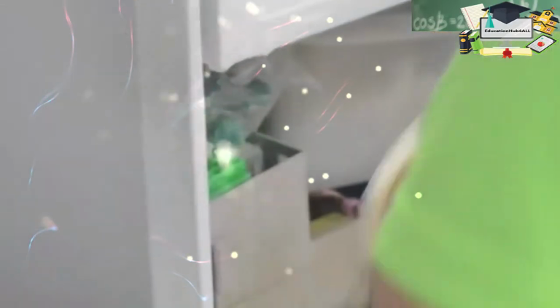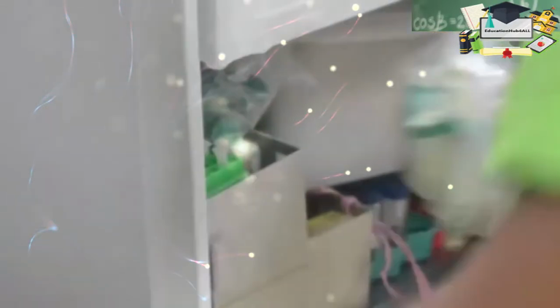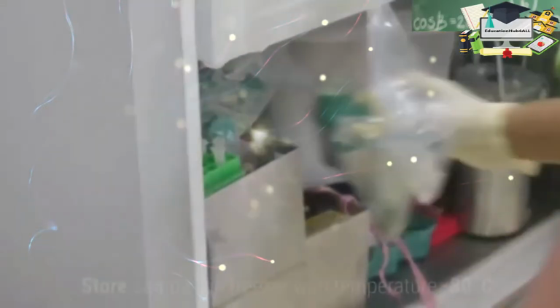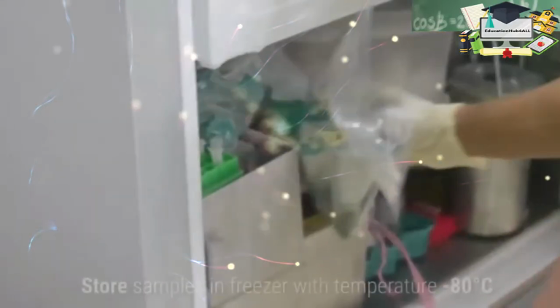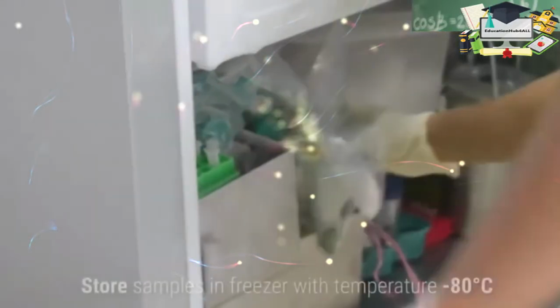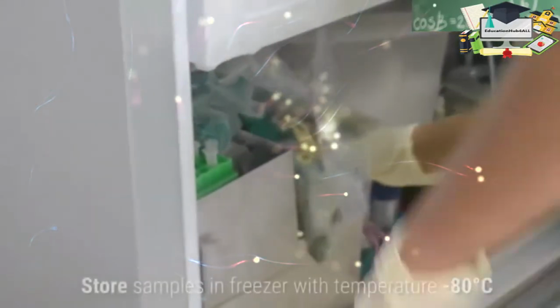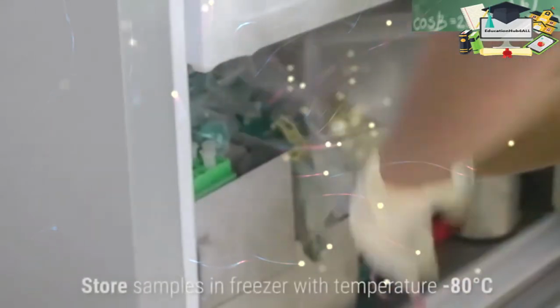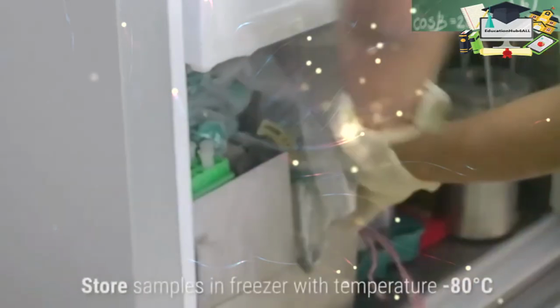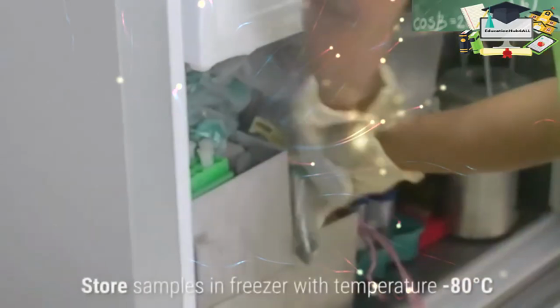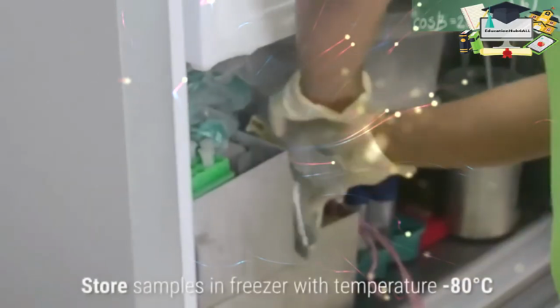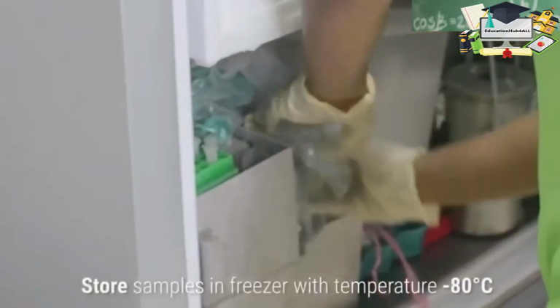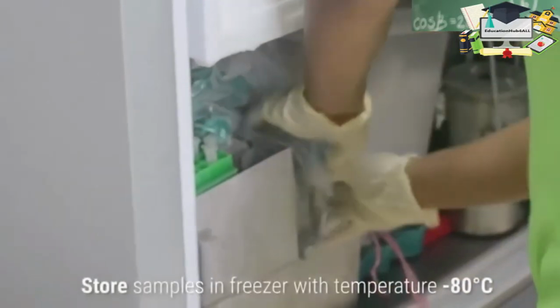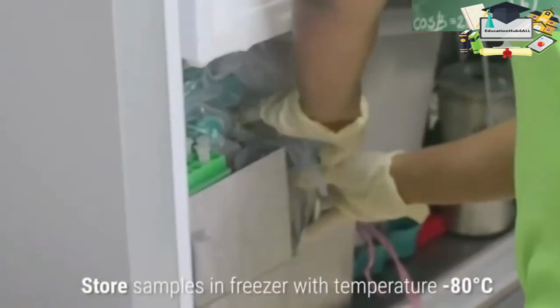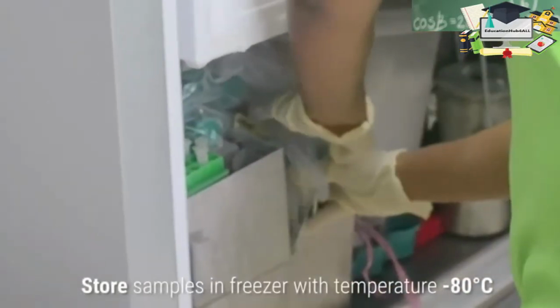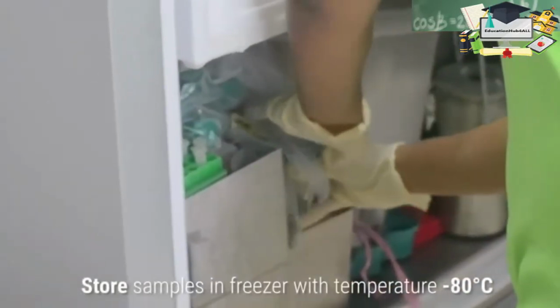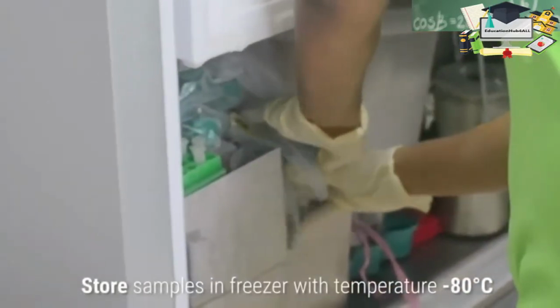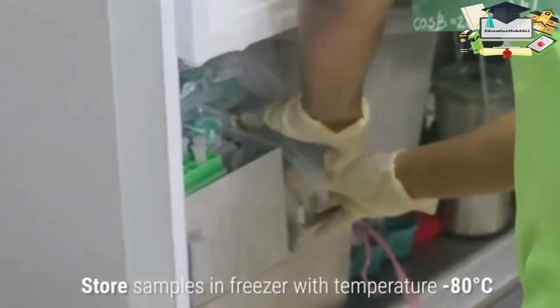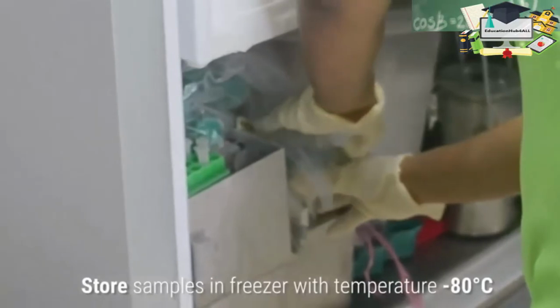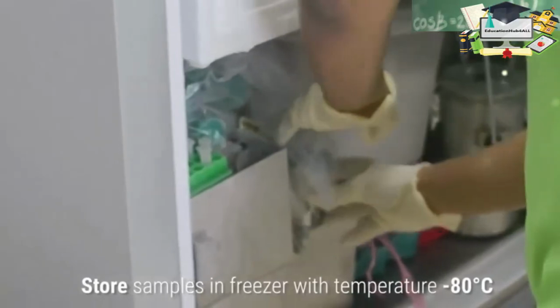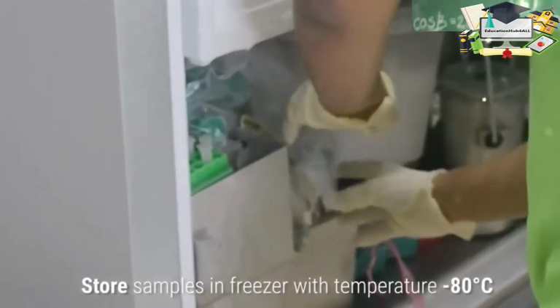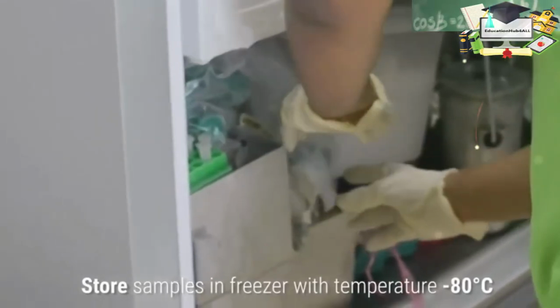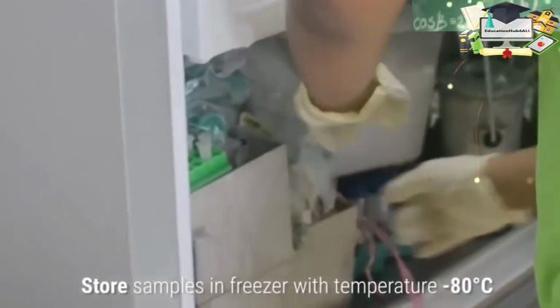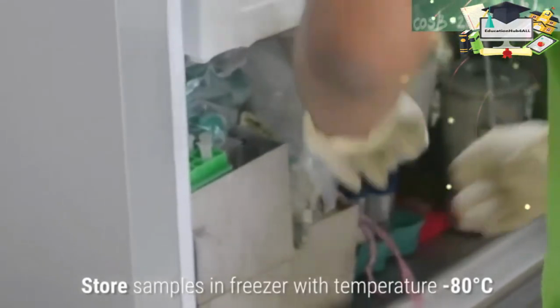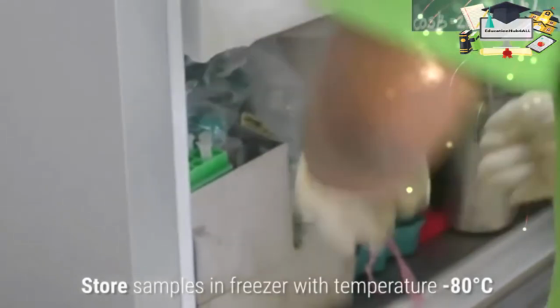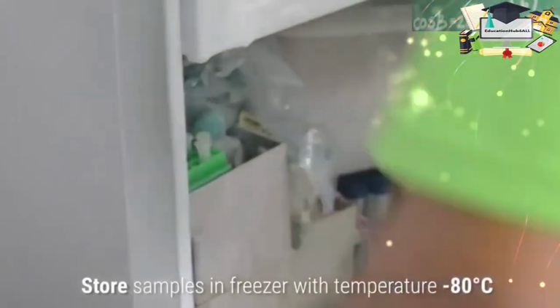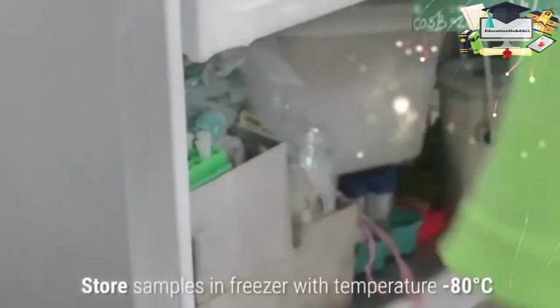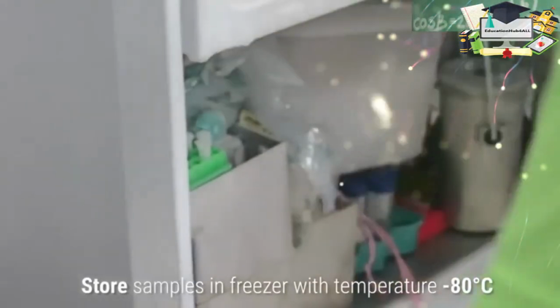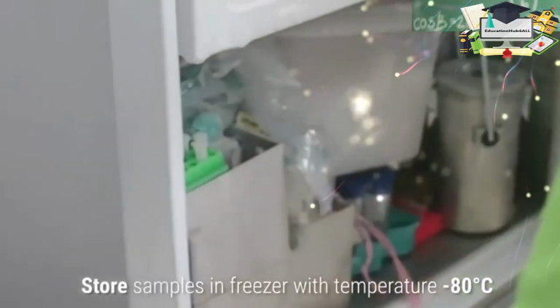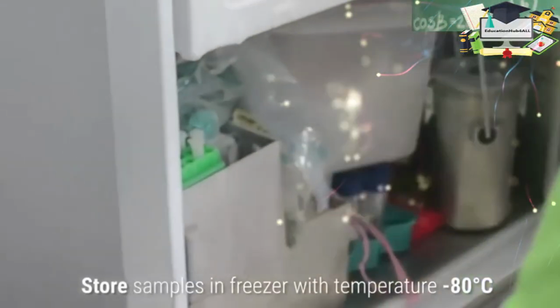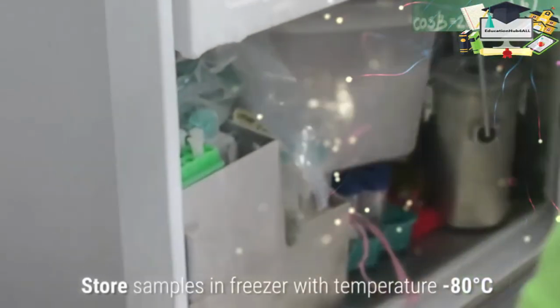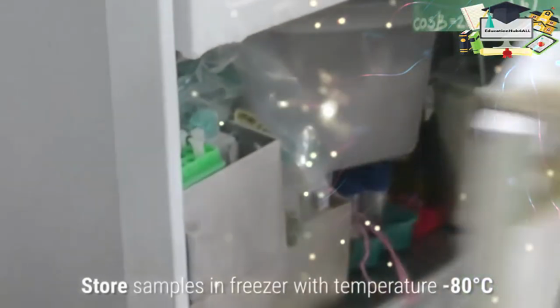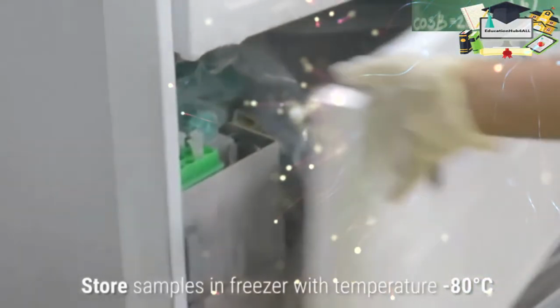Finally, store the samples in a freezer at minus 80 degrees Celsius.